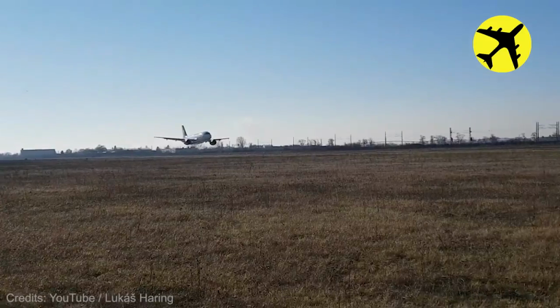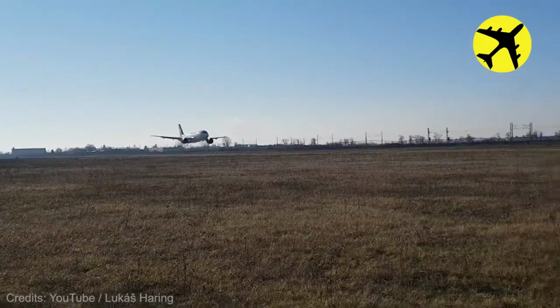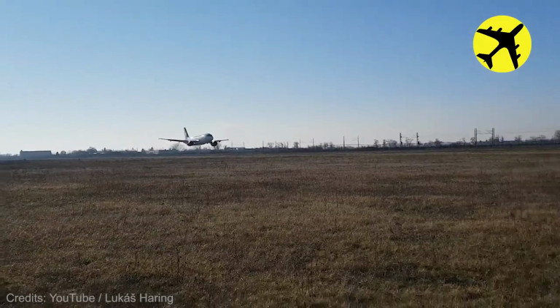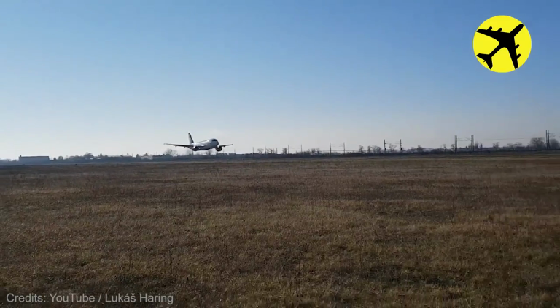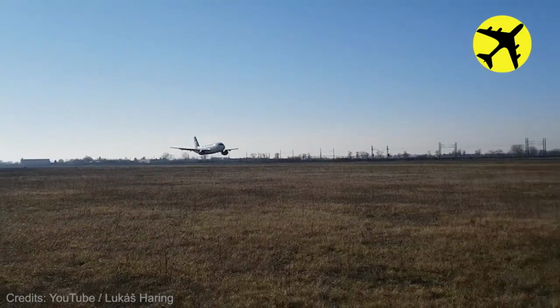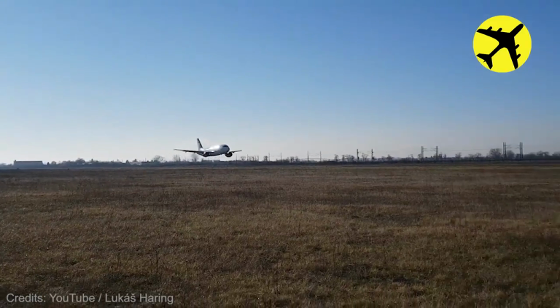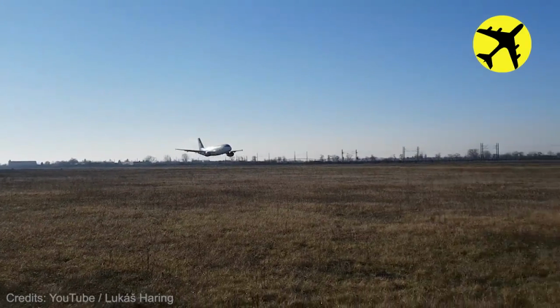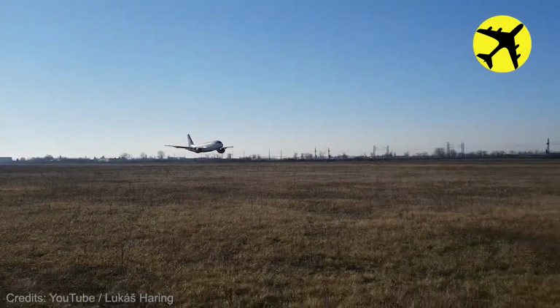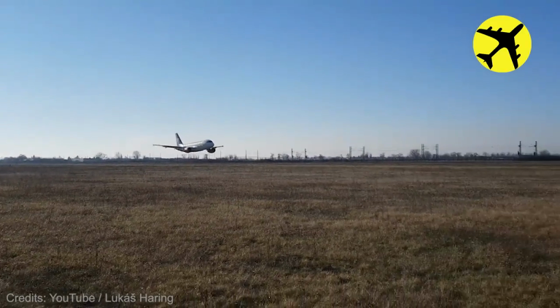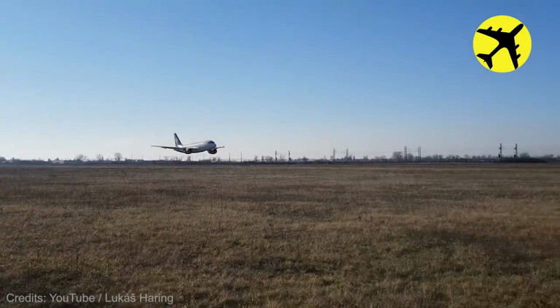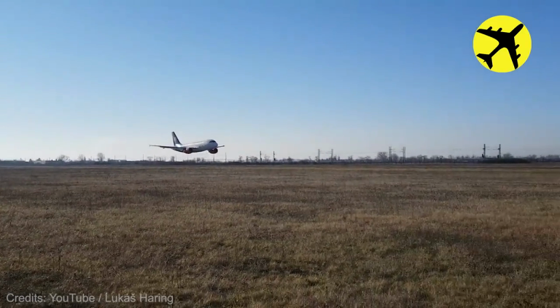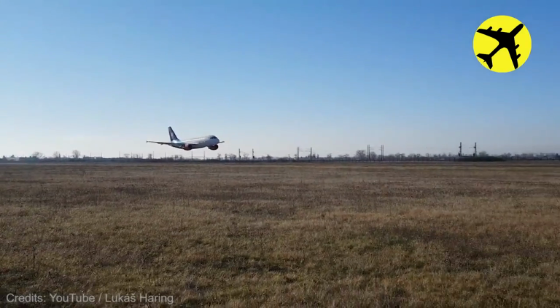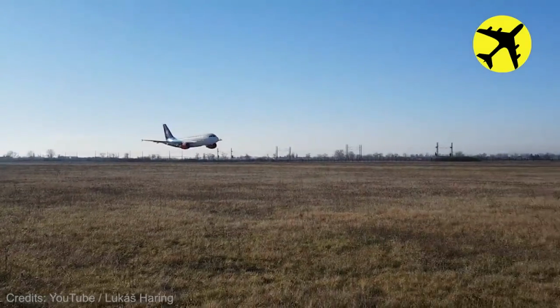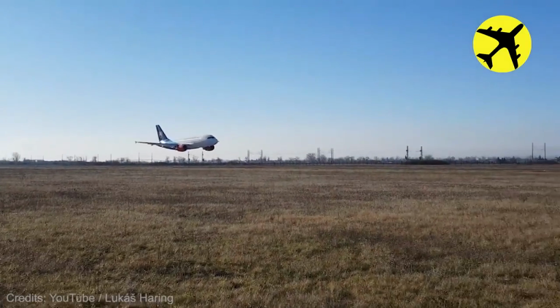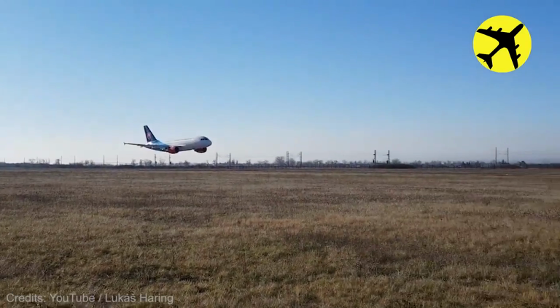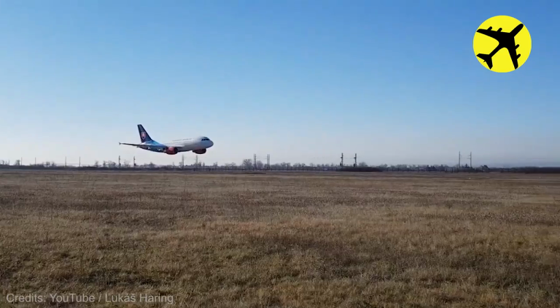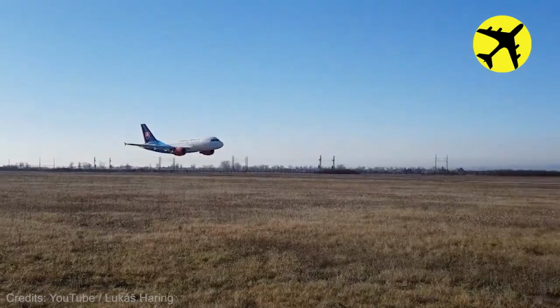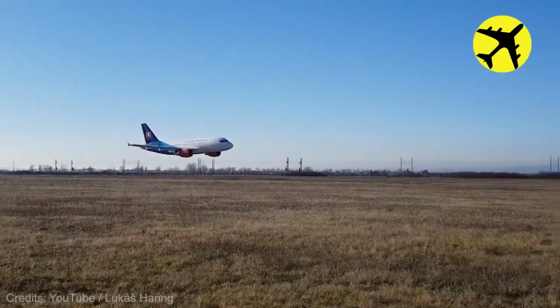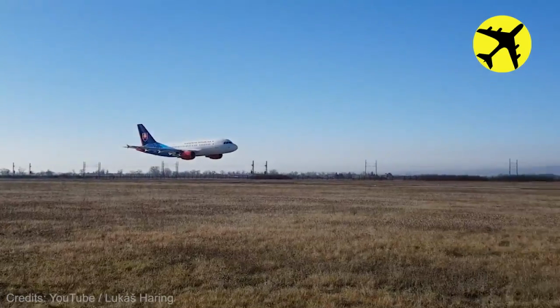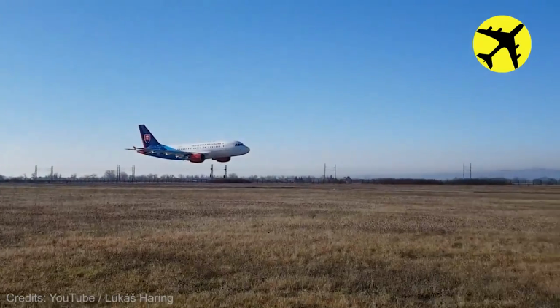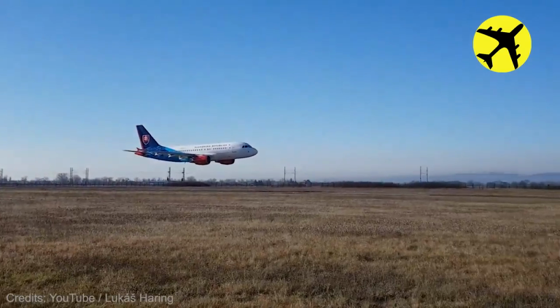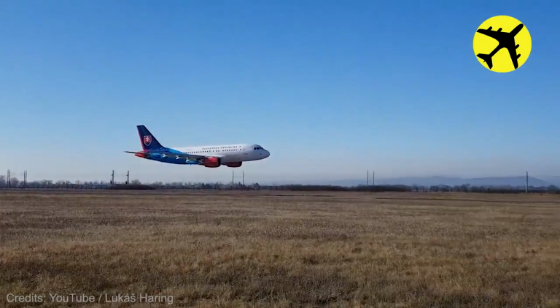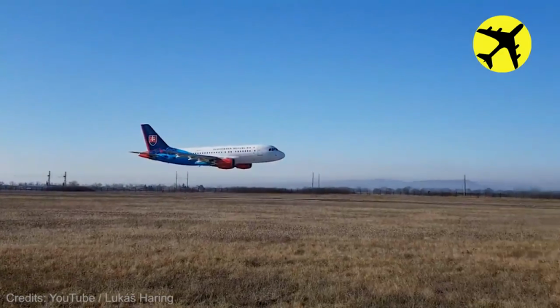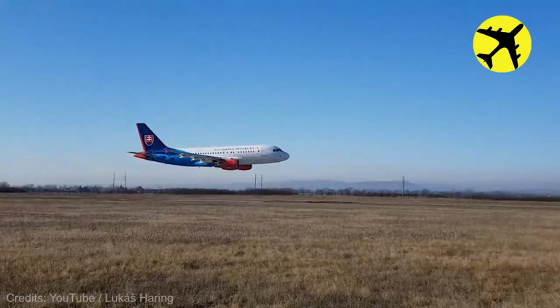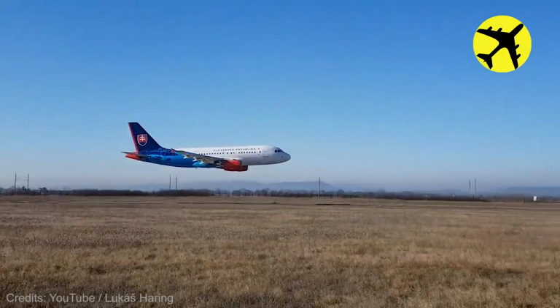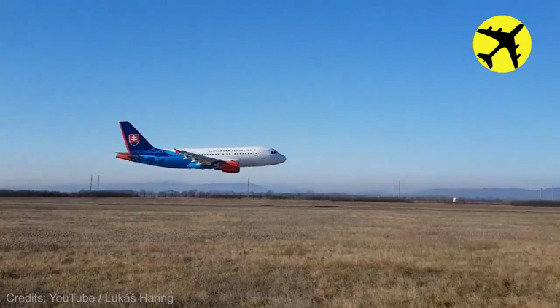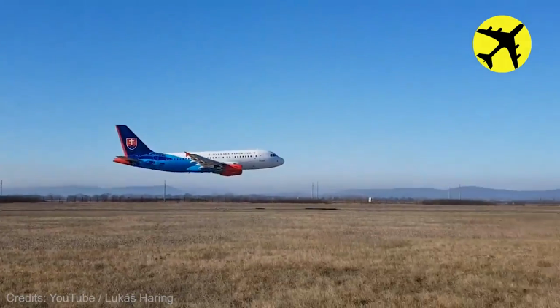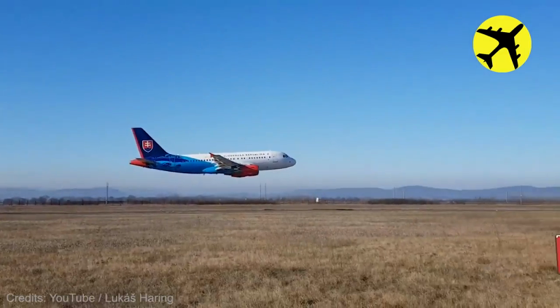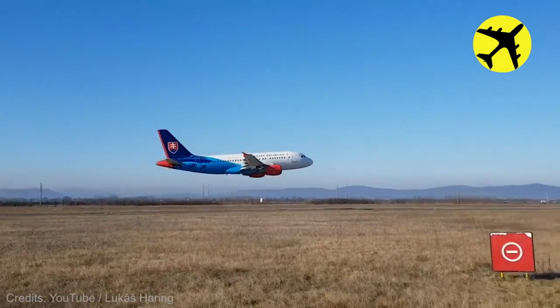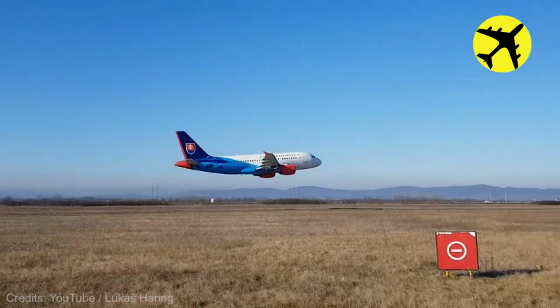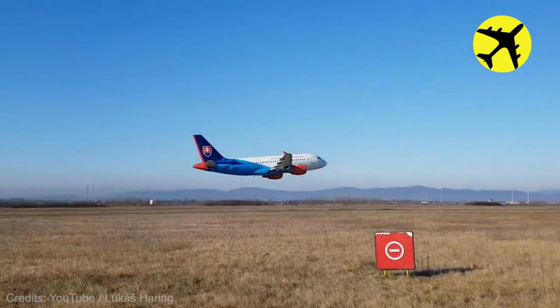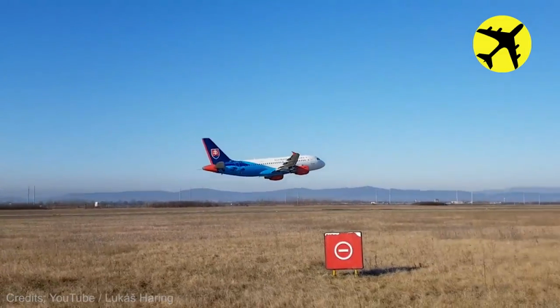This Airbus A319 performed a really low pass, filmed from up close.